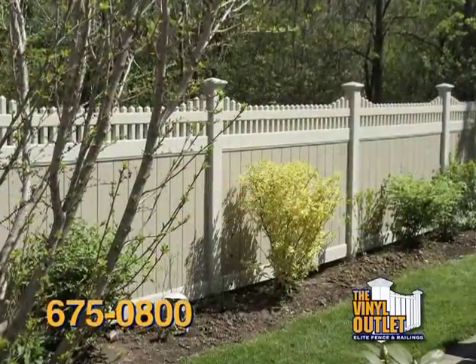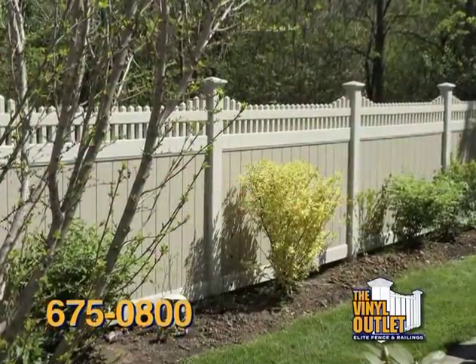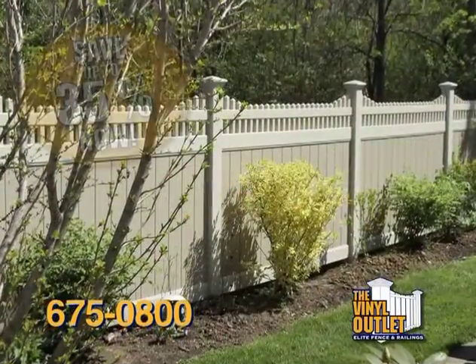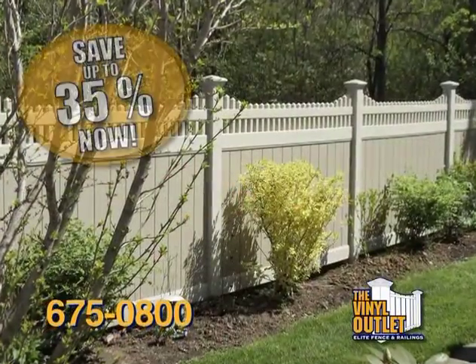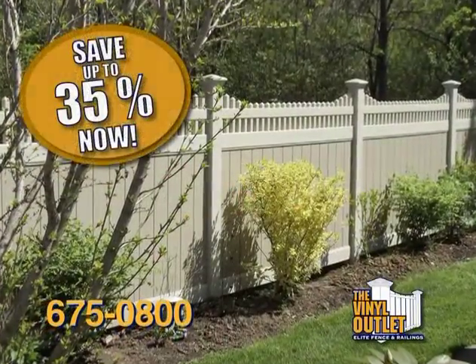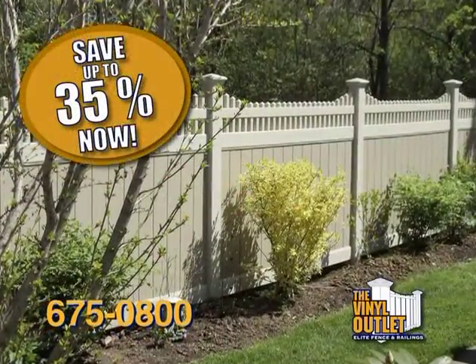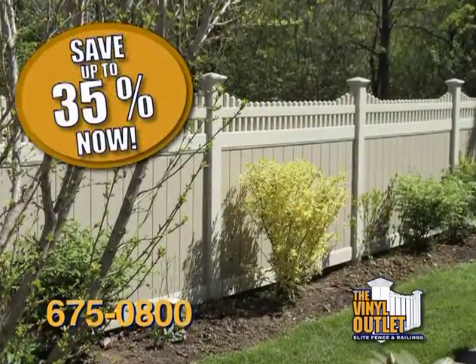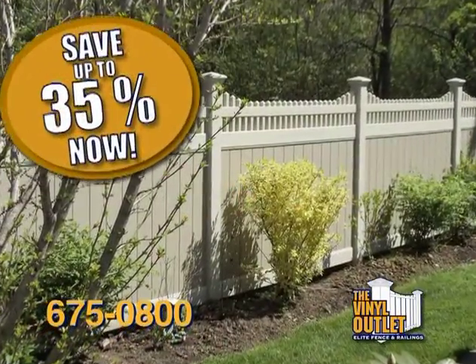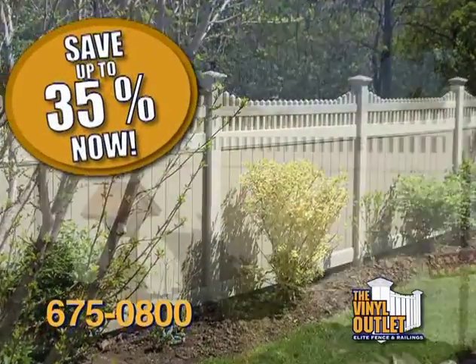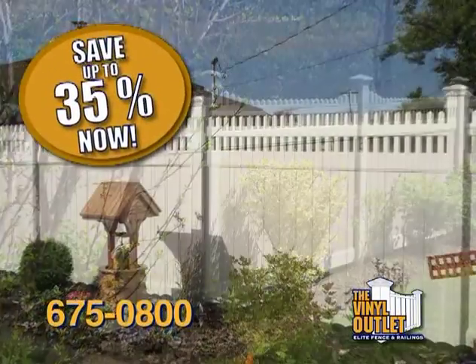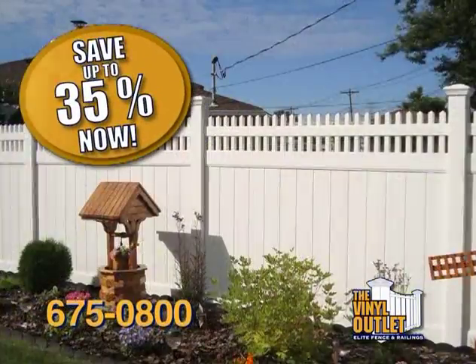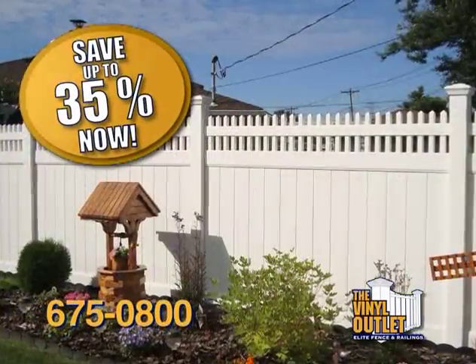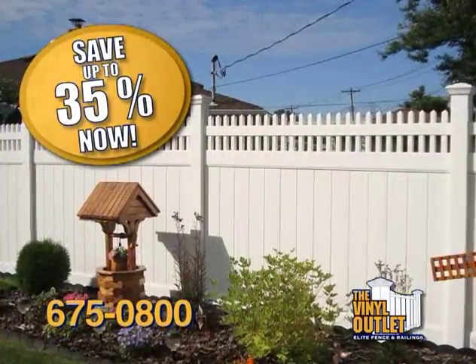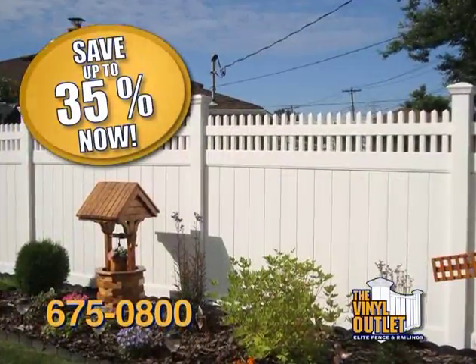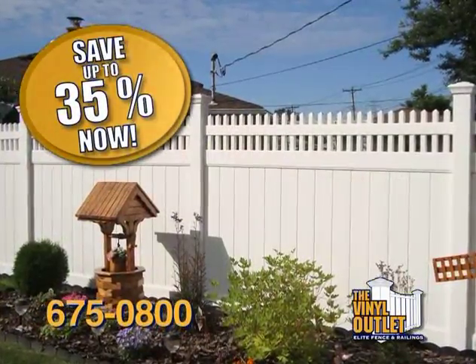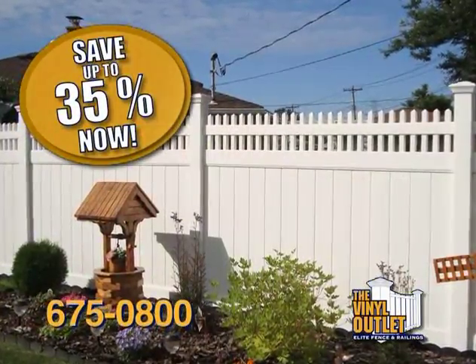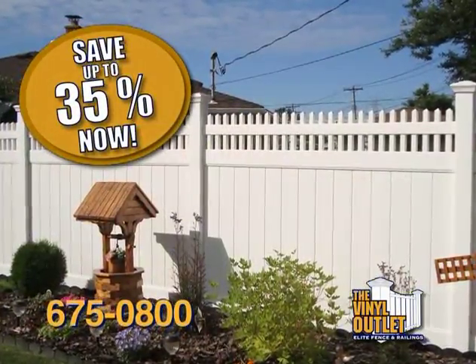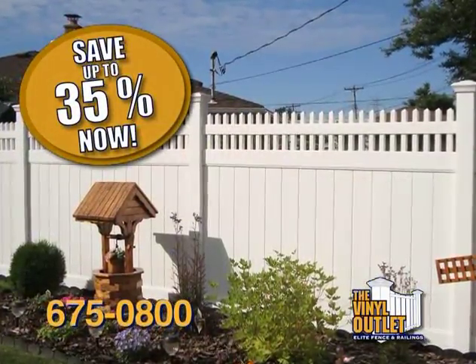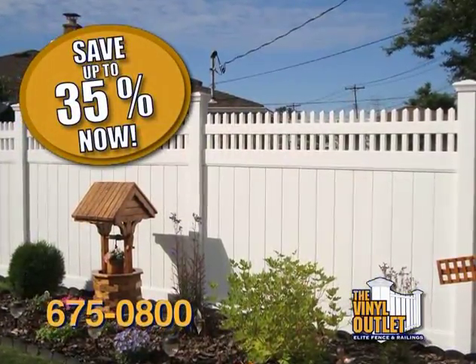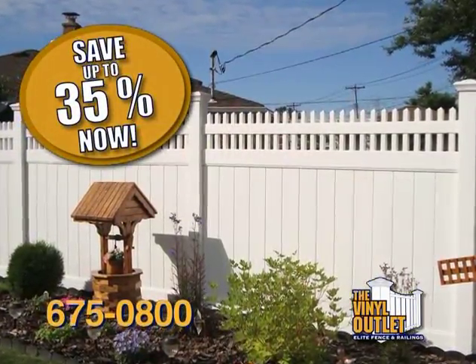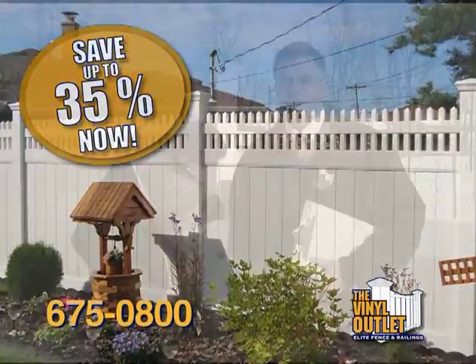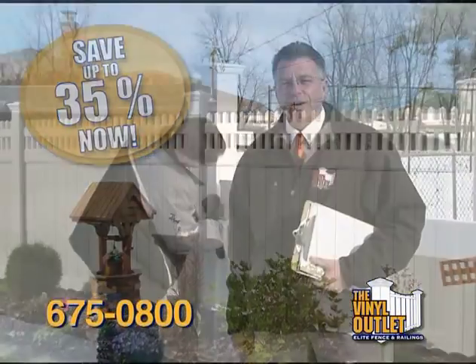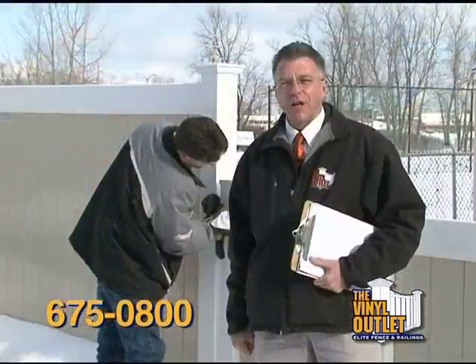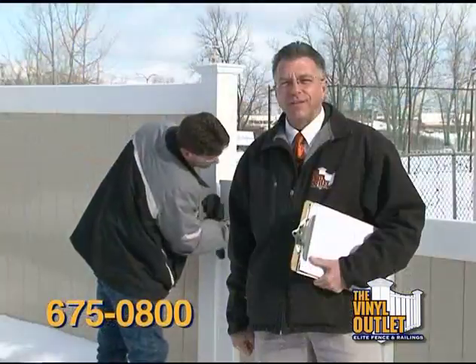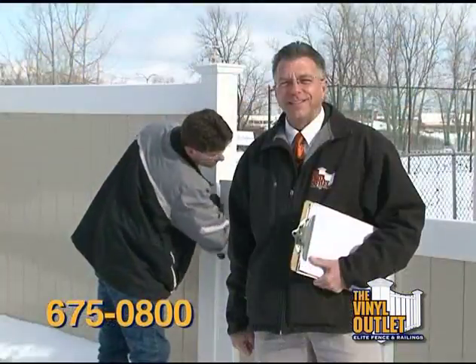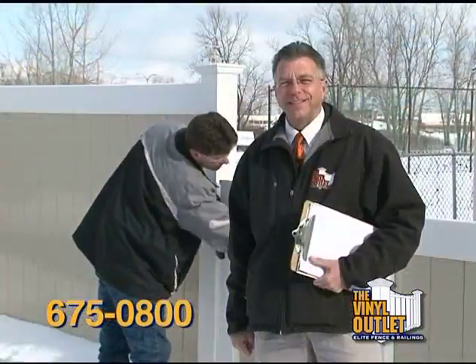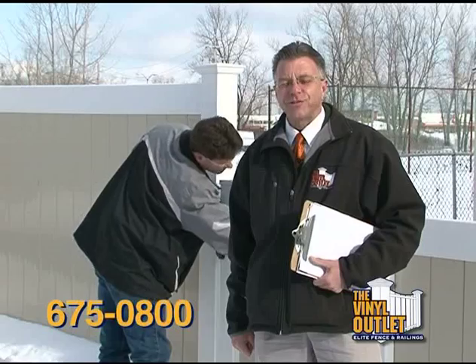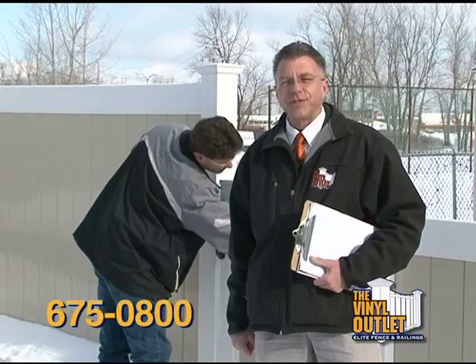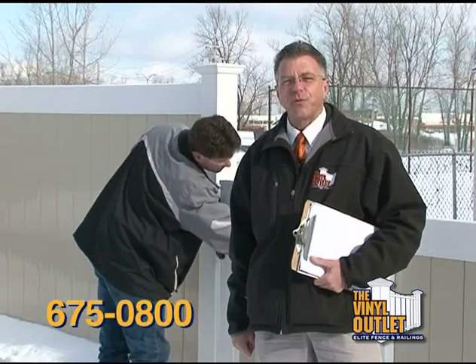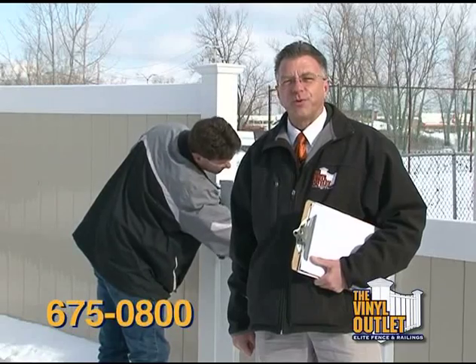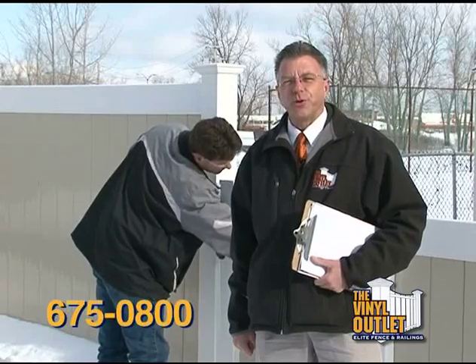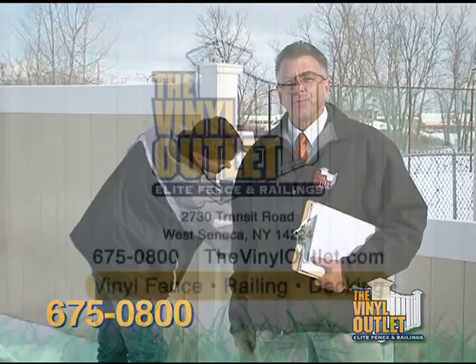Take advantage of our early bird special and save up to 35% off. The Vinyl Outlet — let us transform your home.